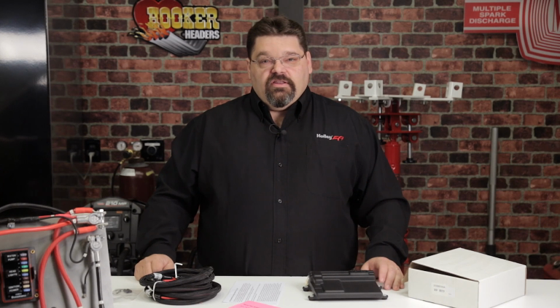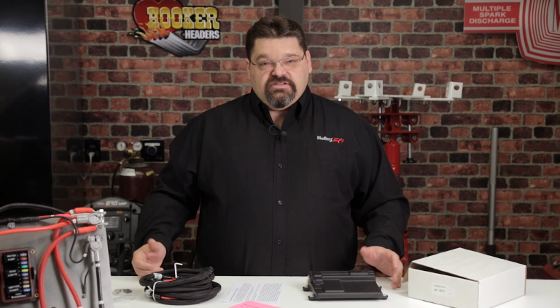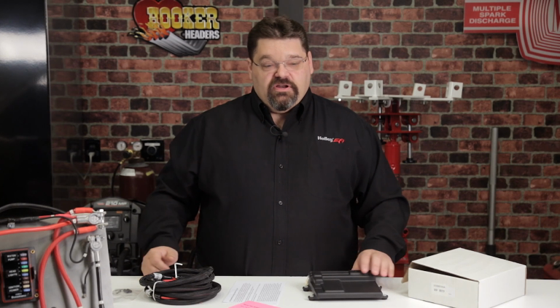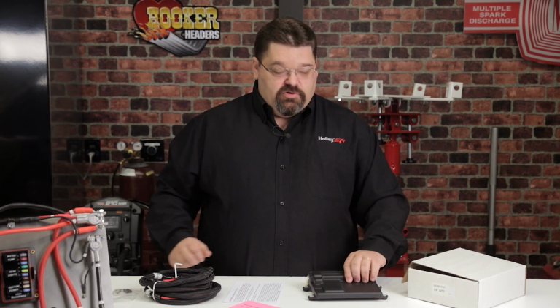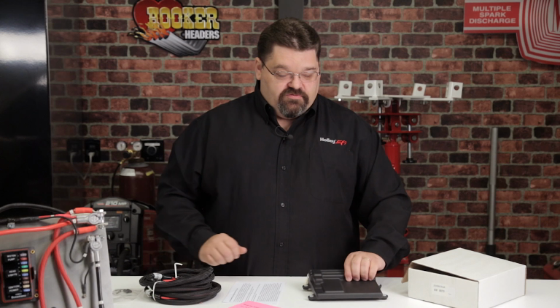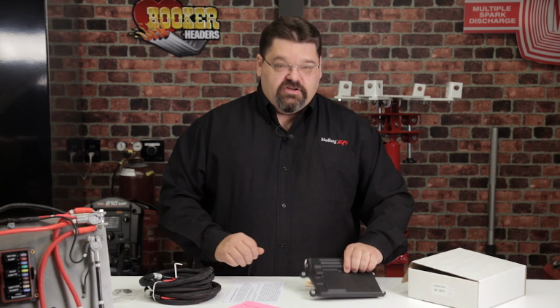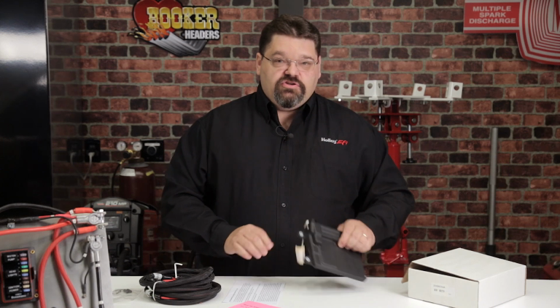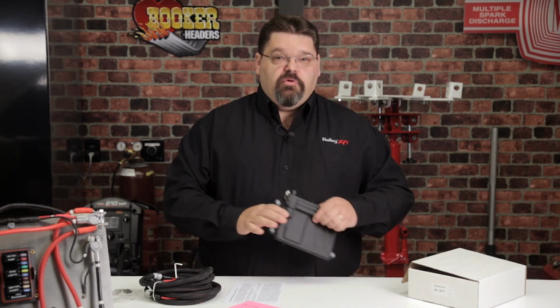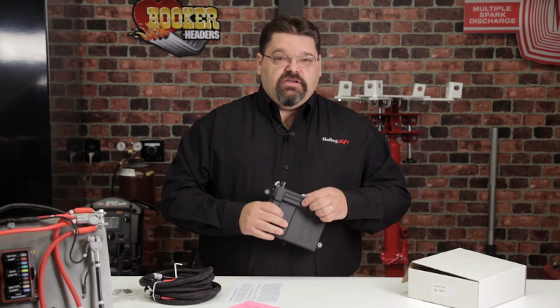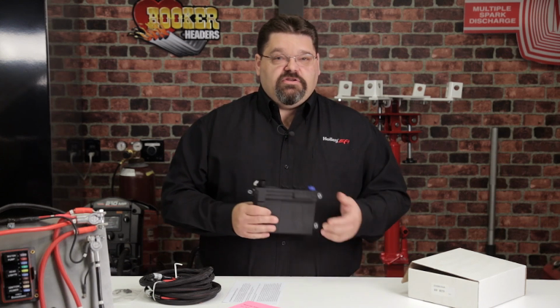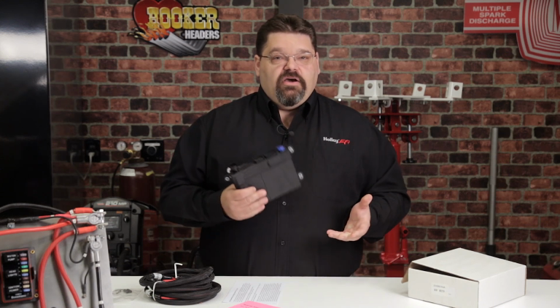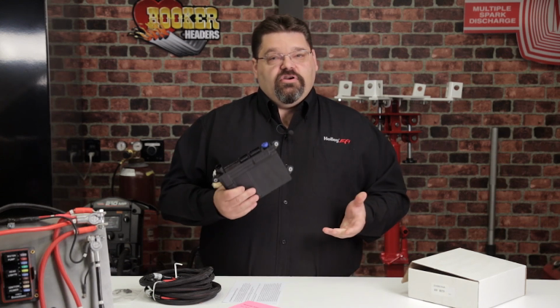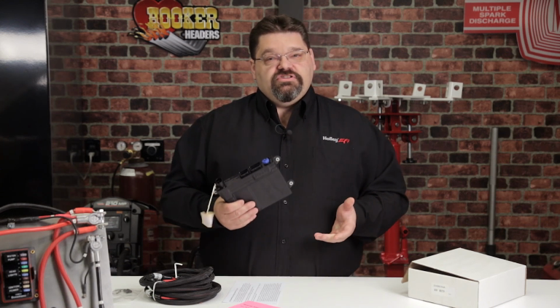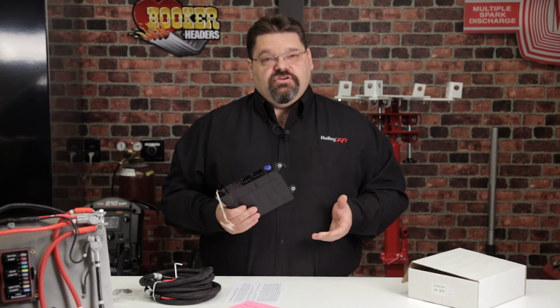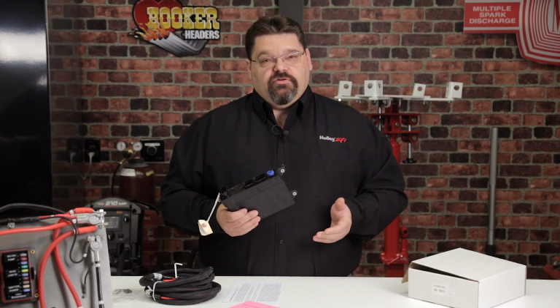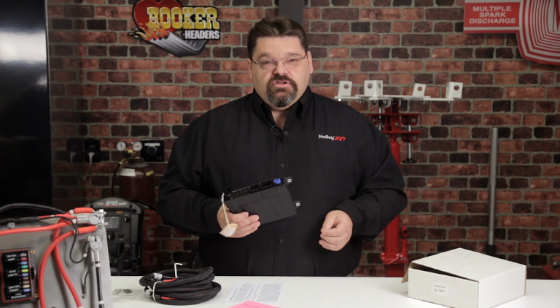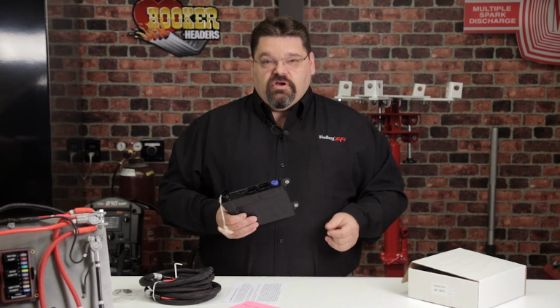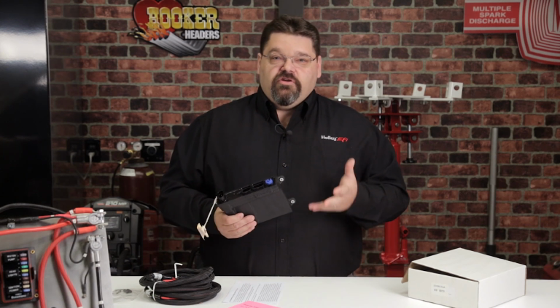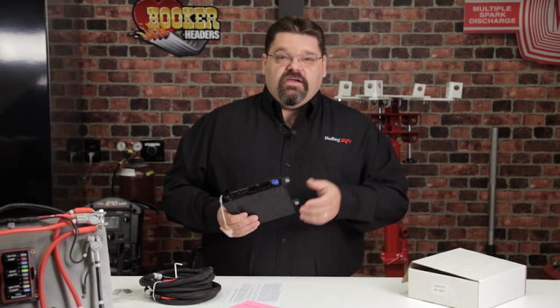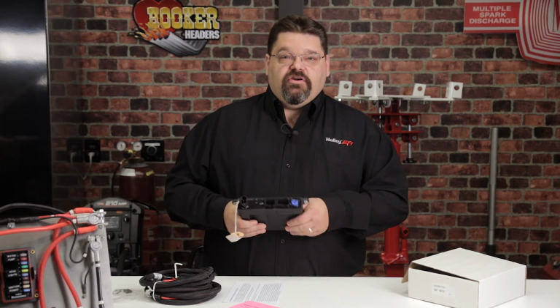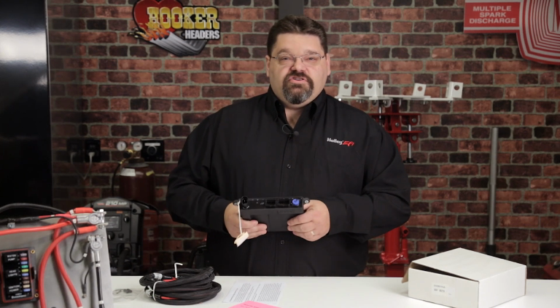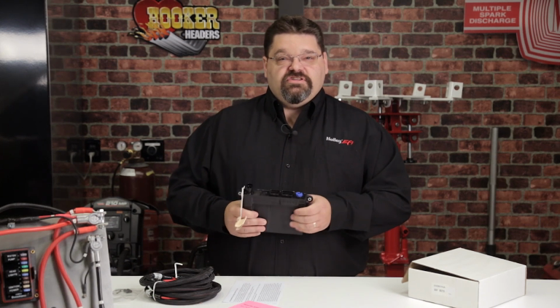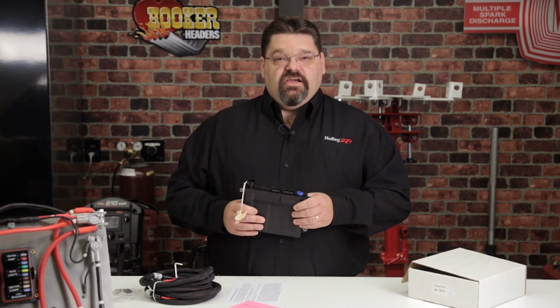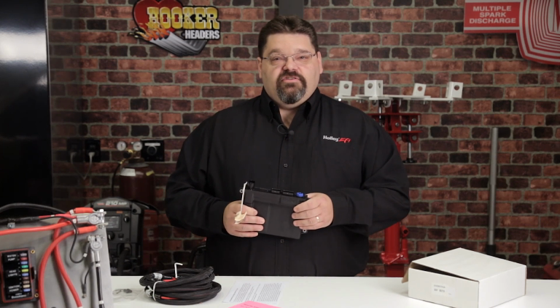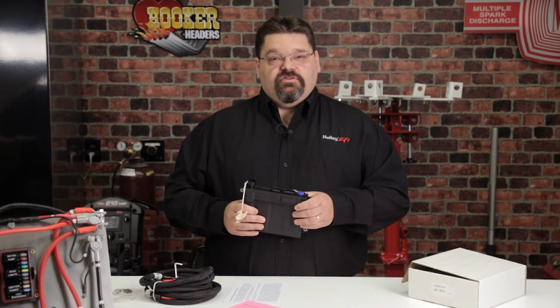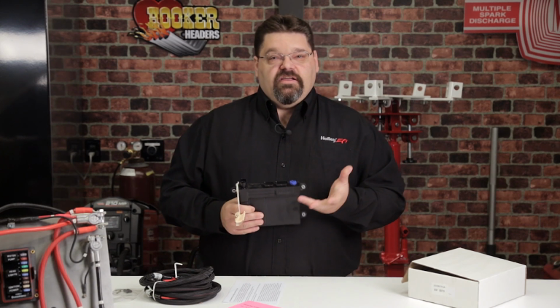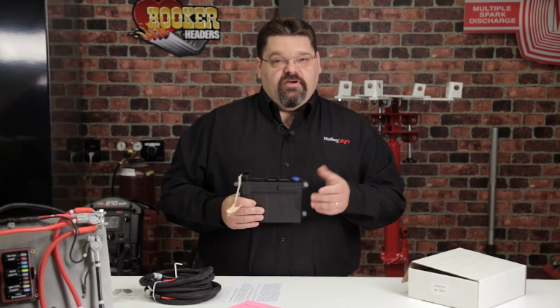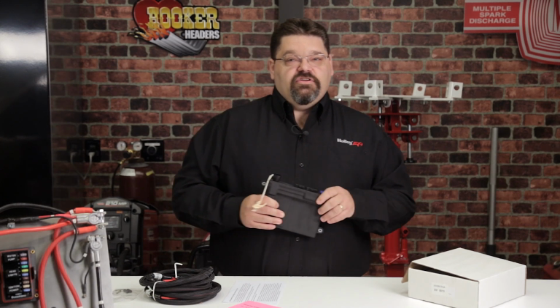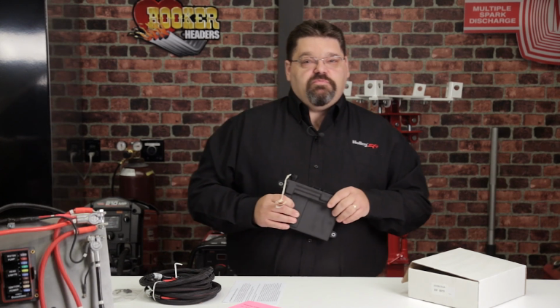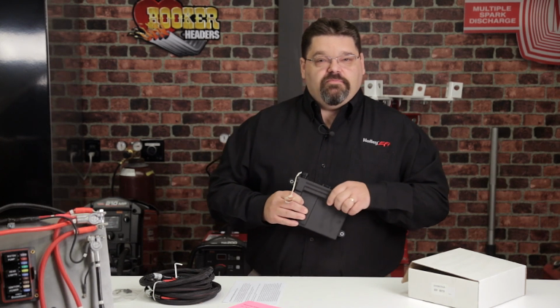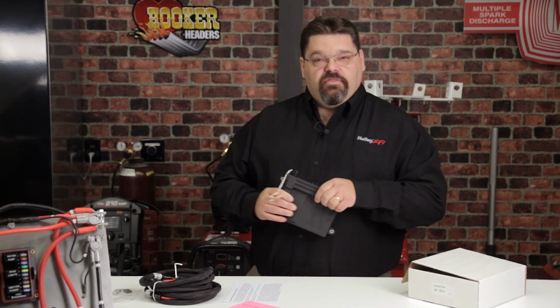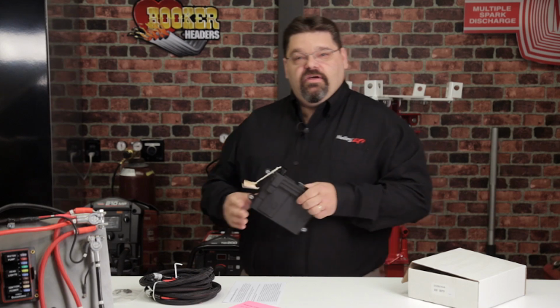The next thing we need to do is find a suitable place to mount our ECU. We're going to take a look at our '68 Dart today and find a good spot to mount that.